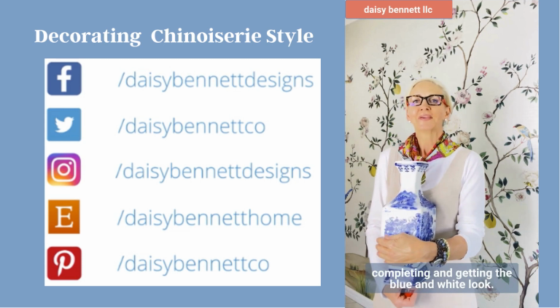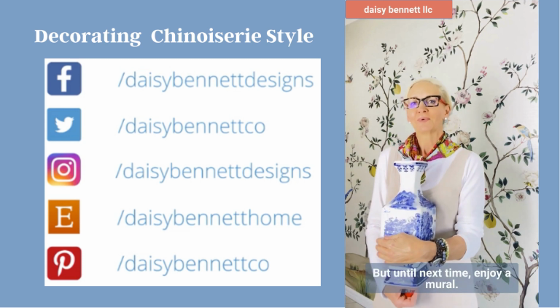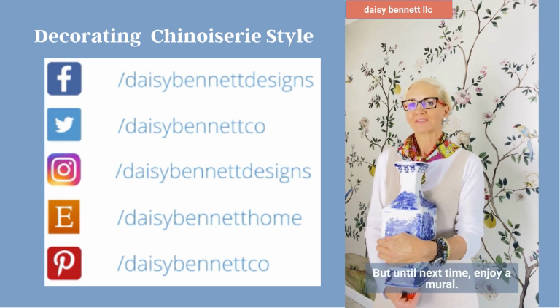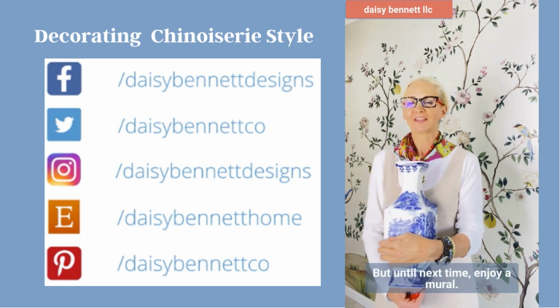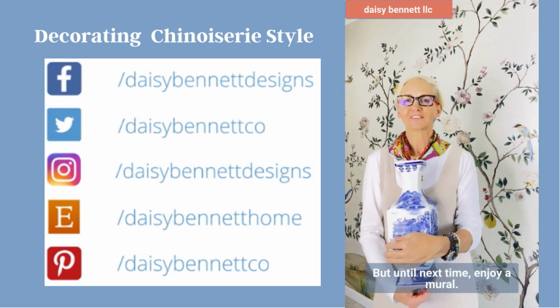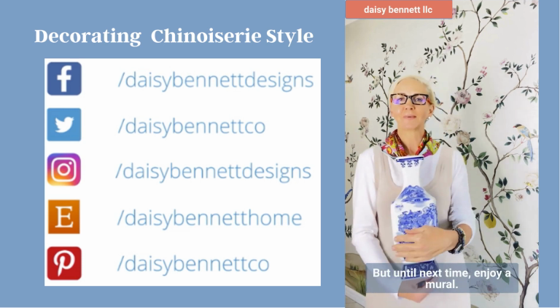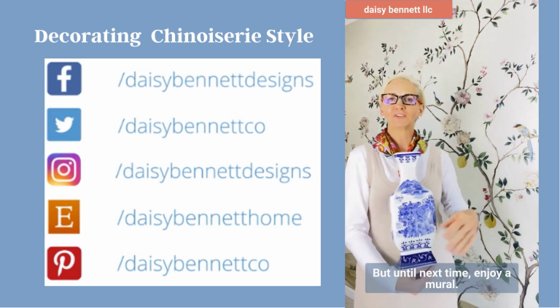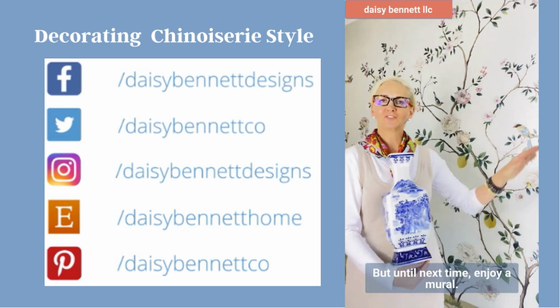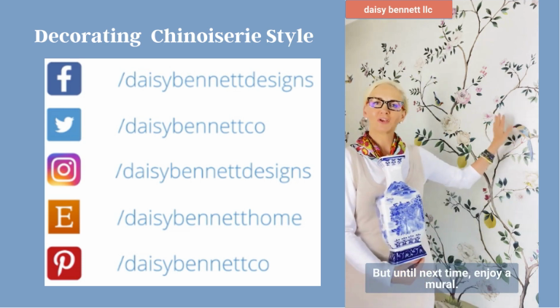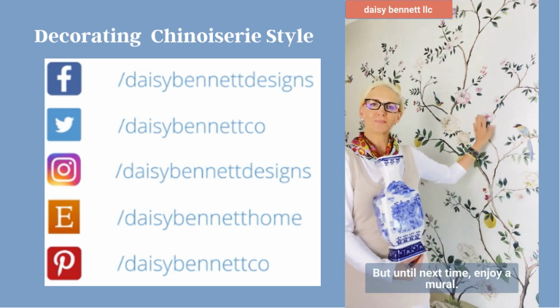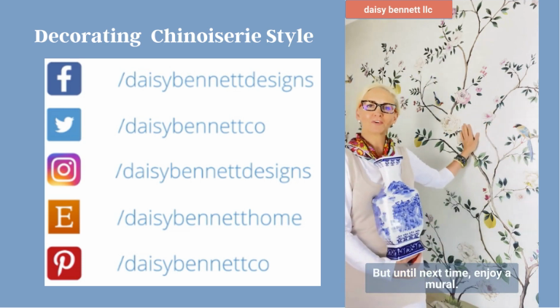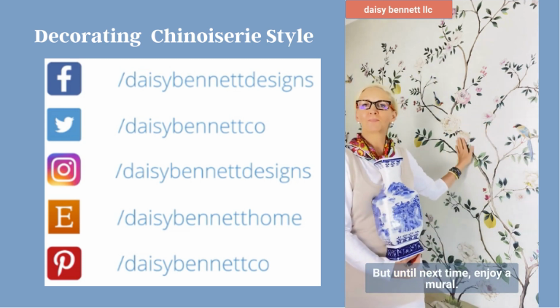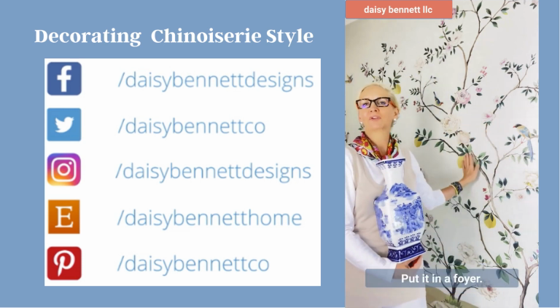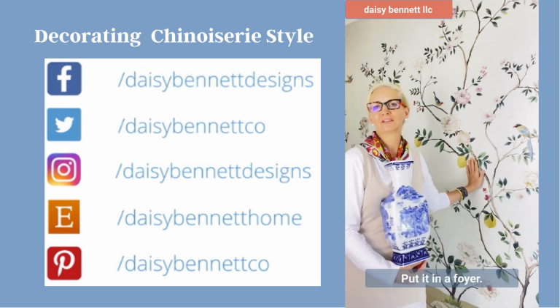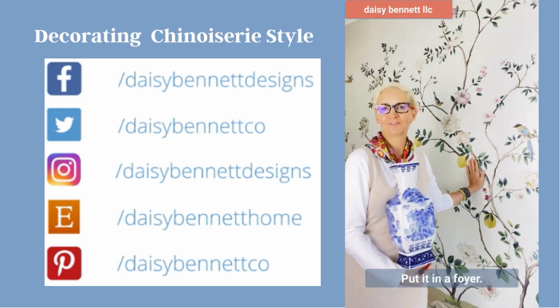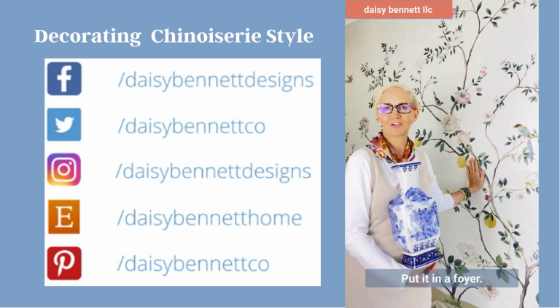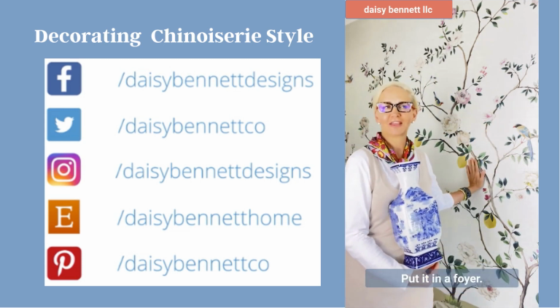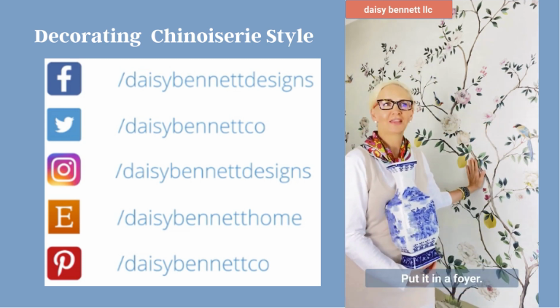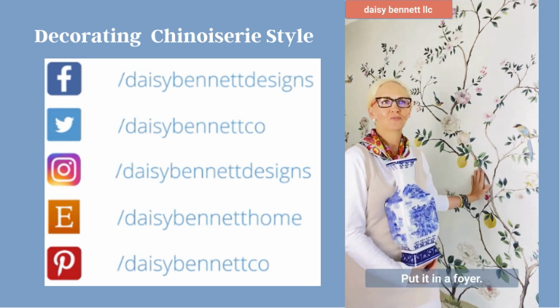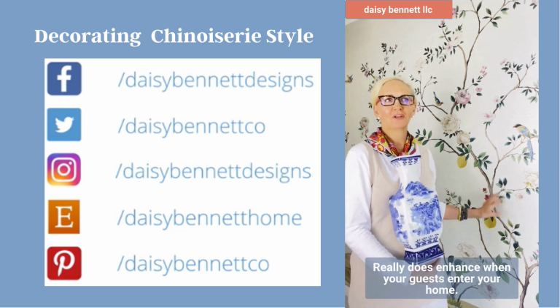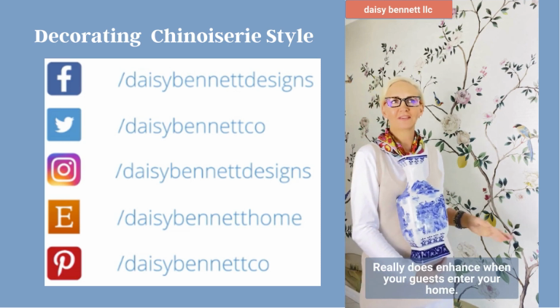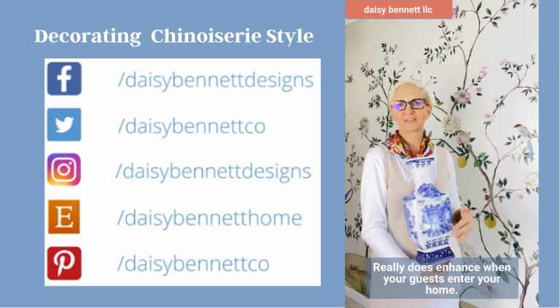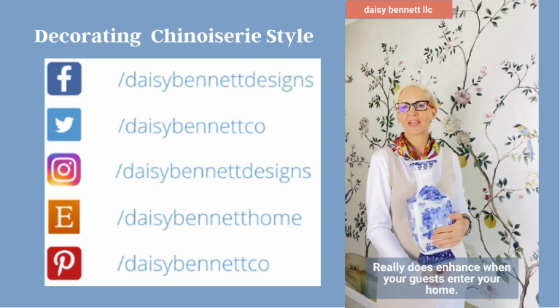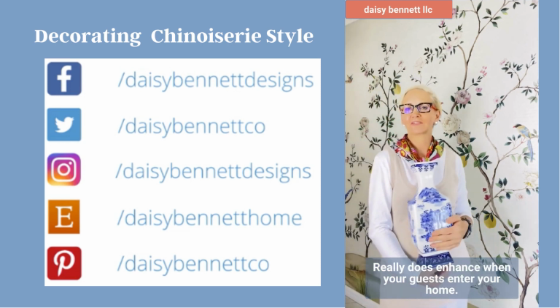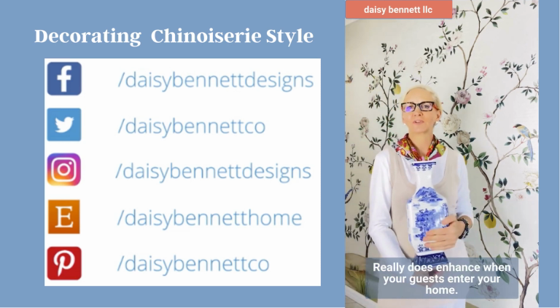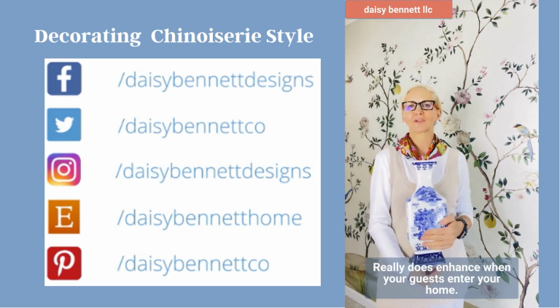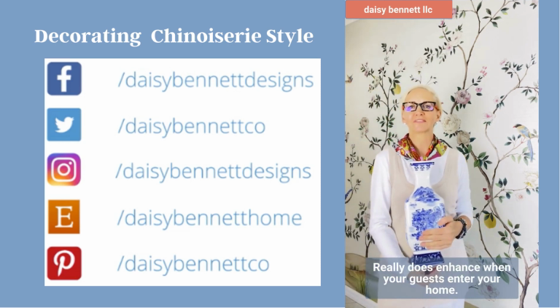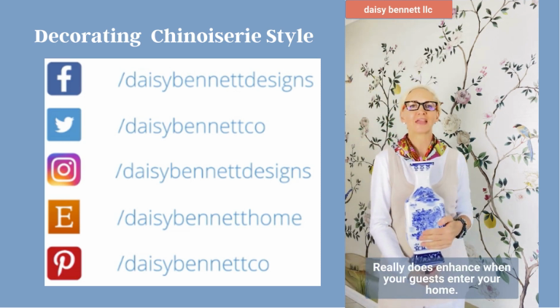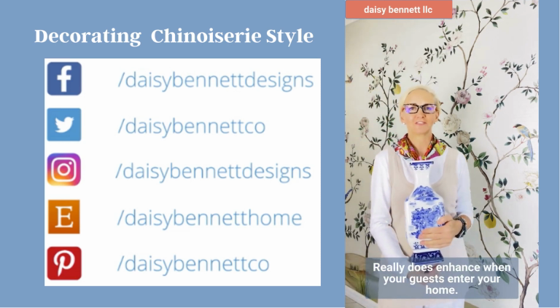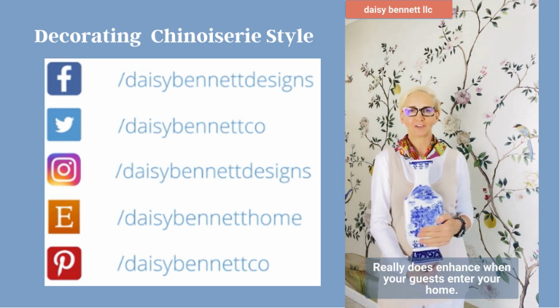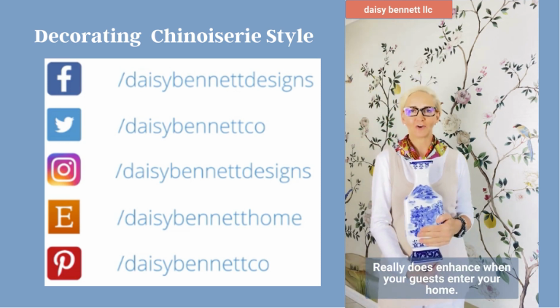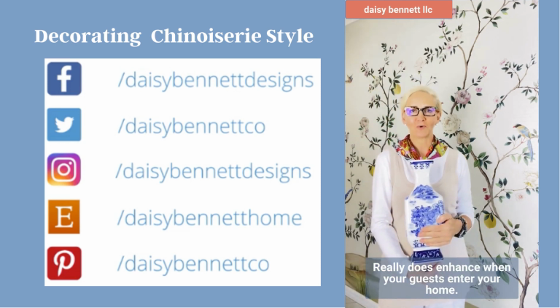But until next time, enjoy a mural — put it in a foyer. It really does enhance when your guests enter your home.